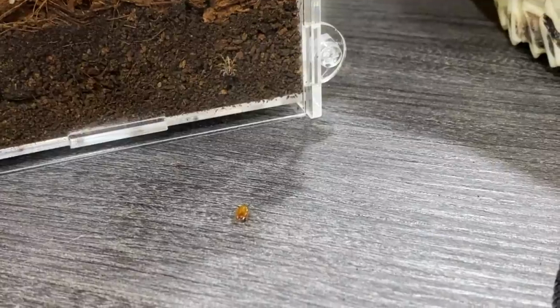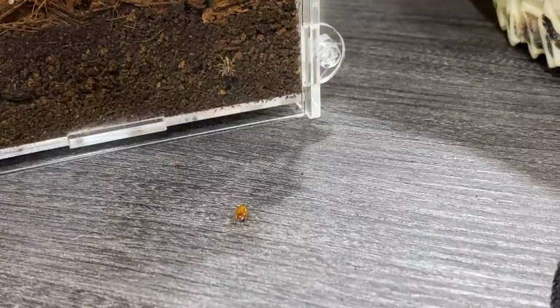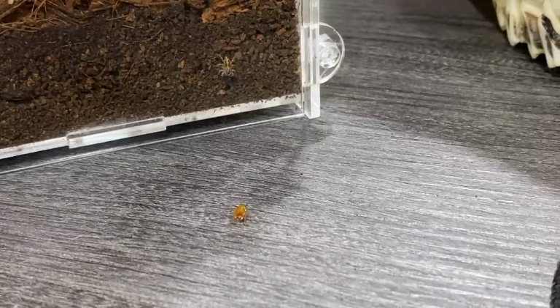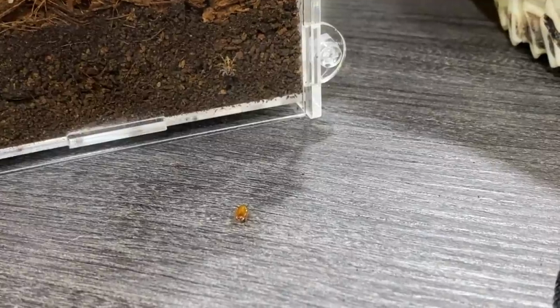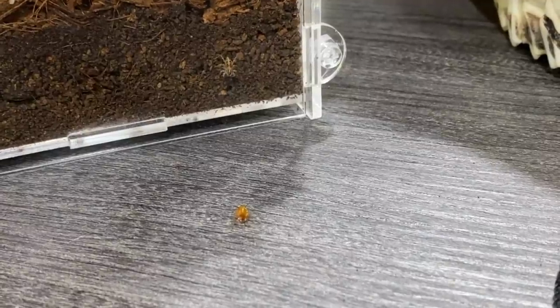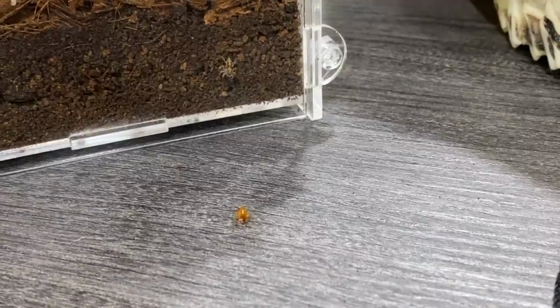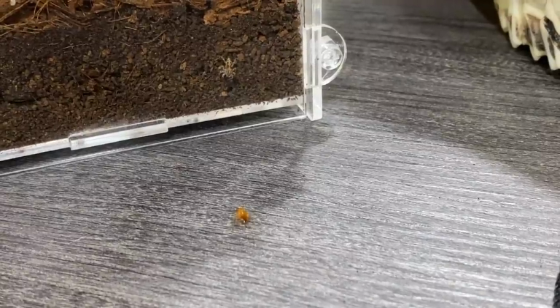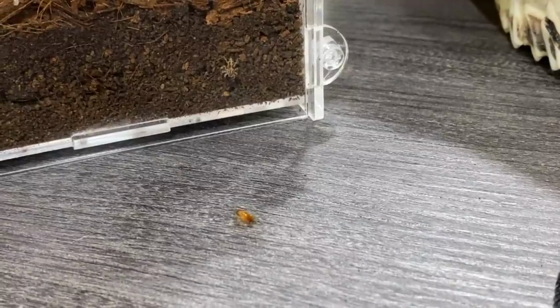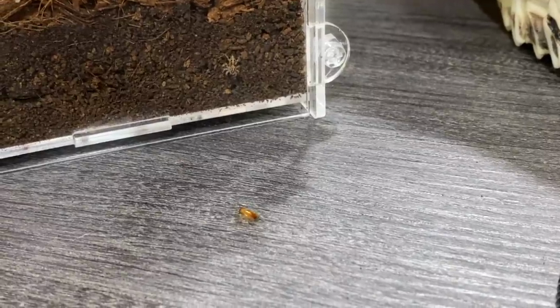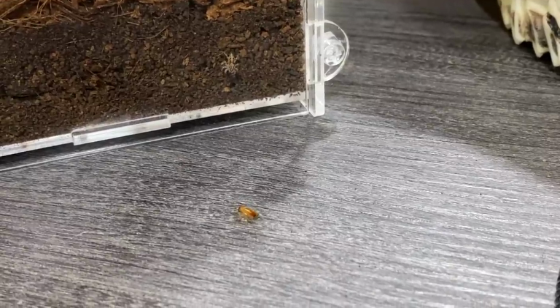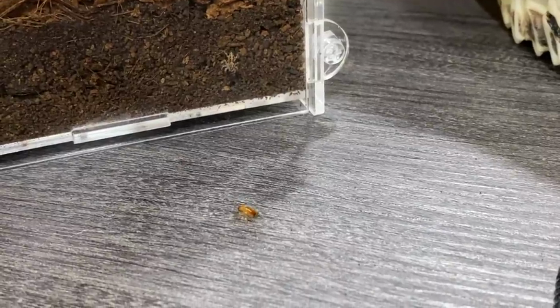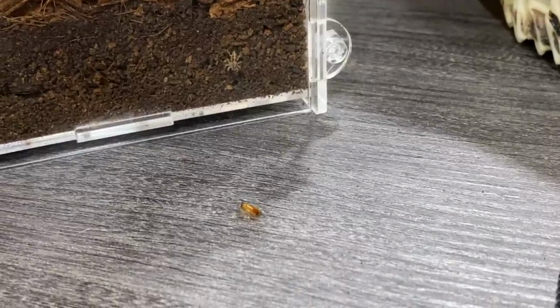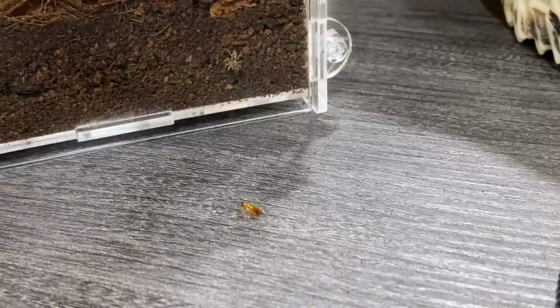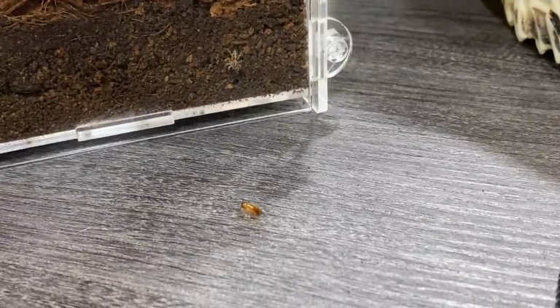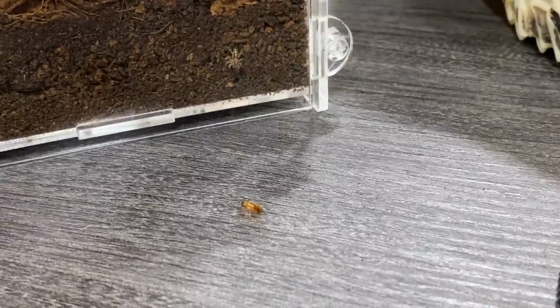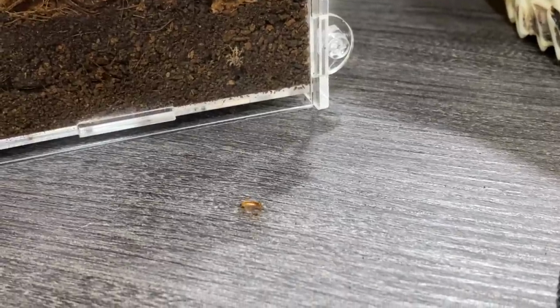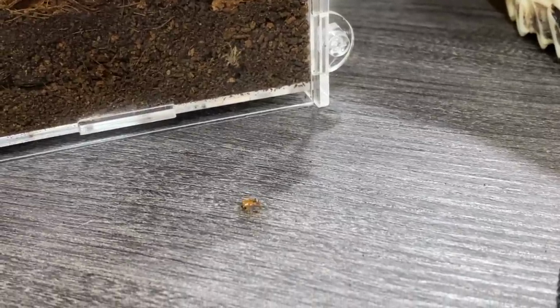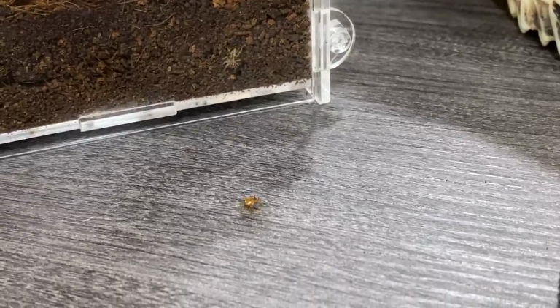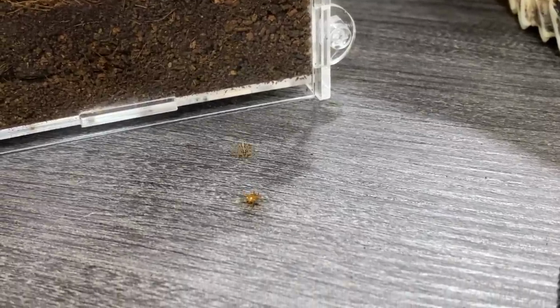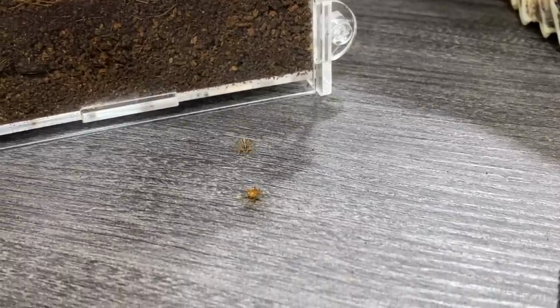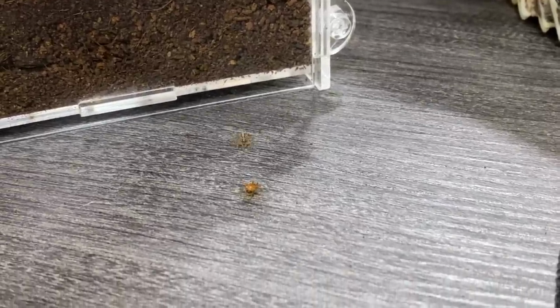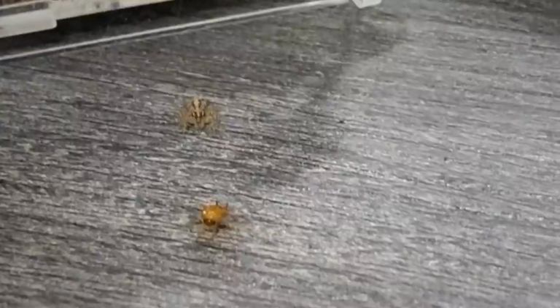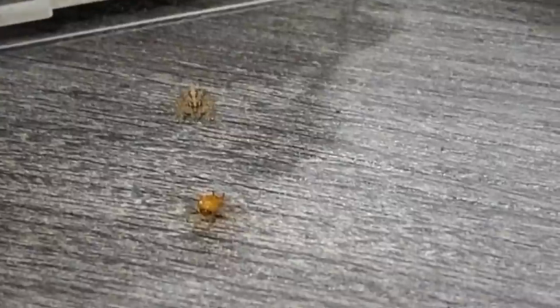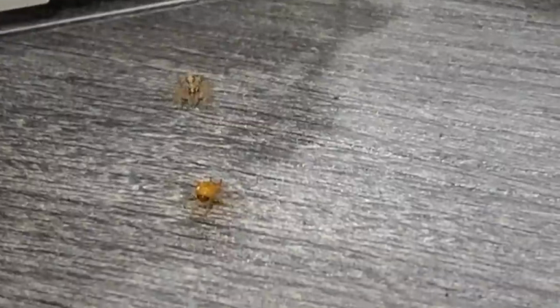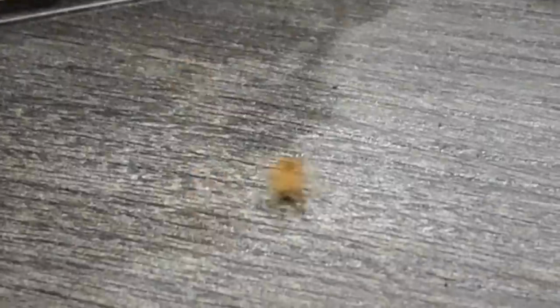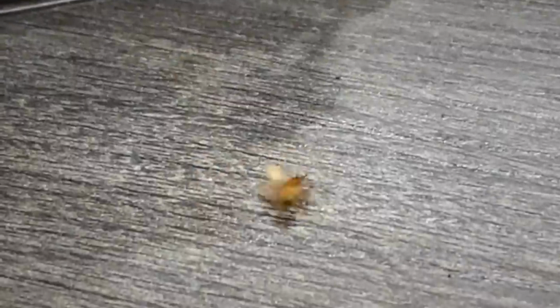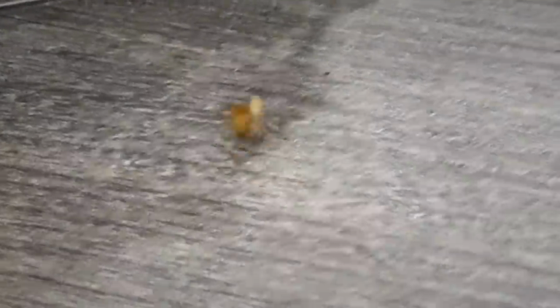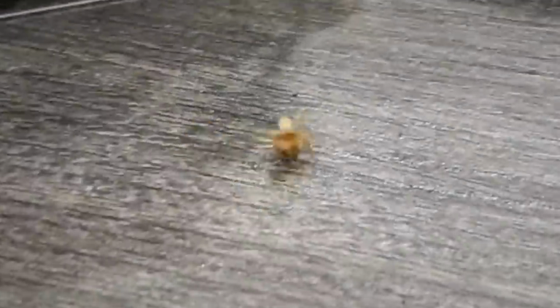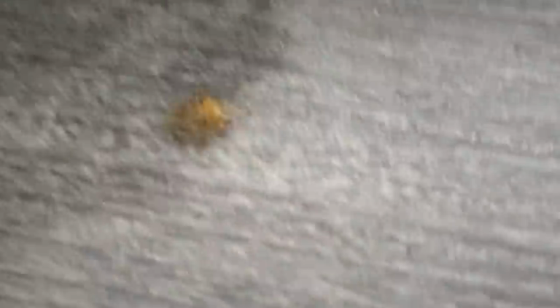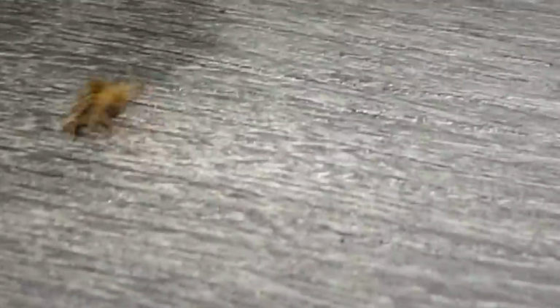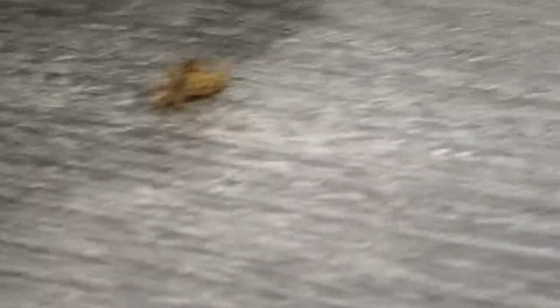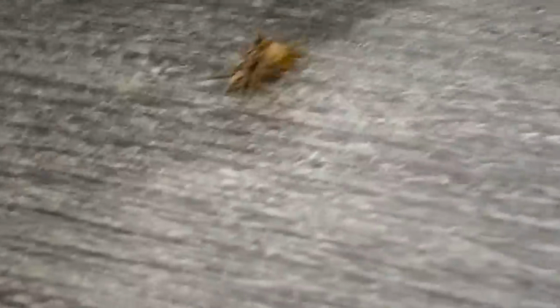You want it, dude? Oh, he saw it! This looks good, this looks promising. Come on, little dude, you got this — get the roach! Oh, he's coming, he's coming! Oh my gosh!